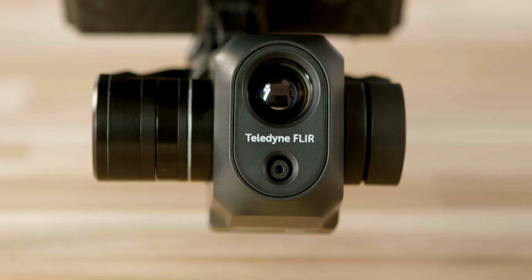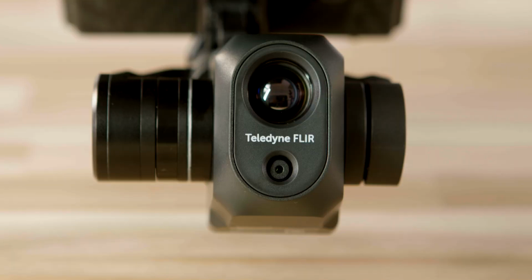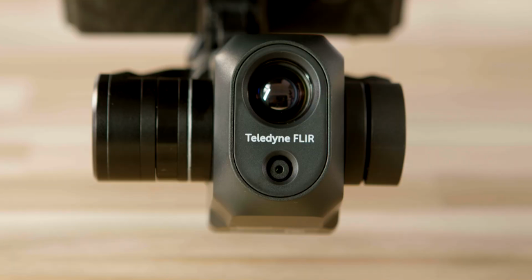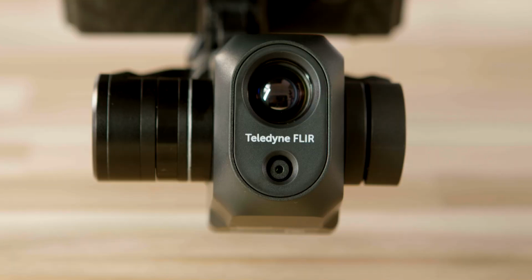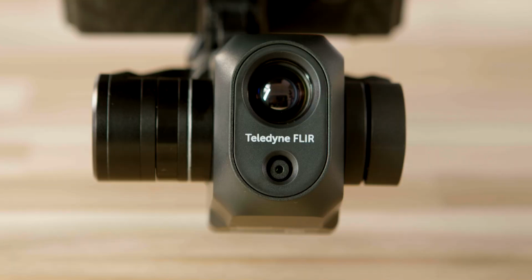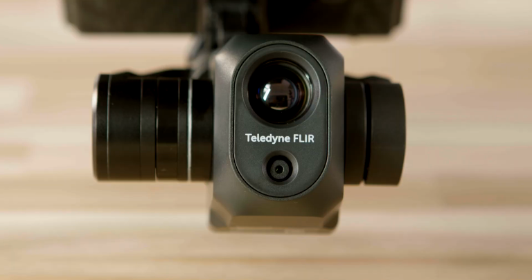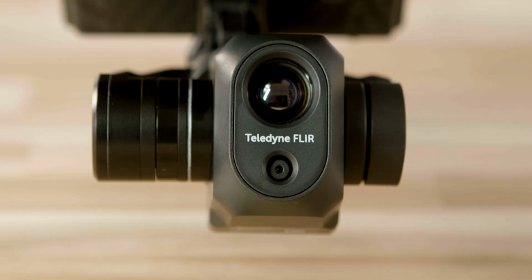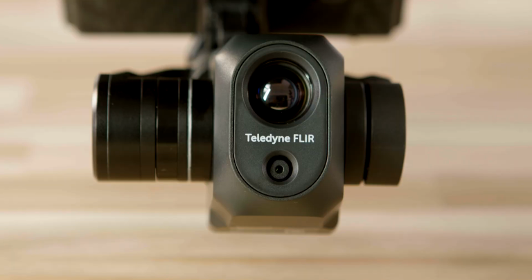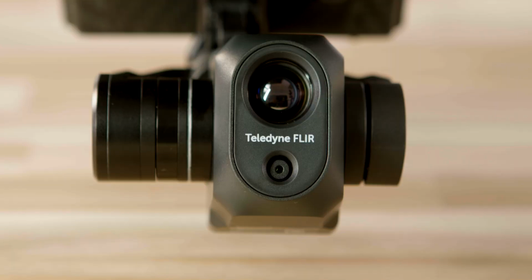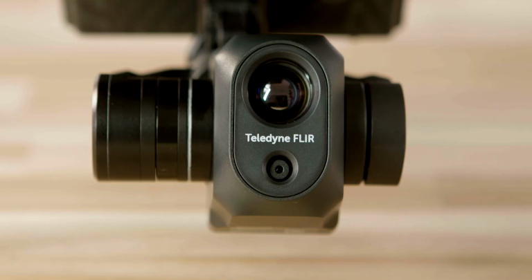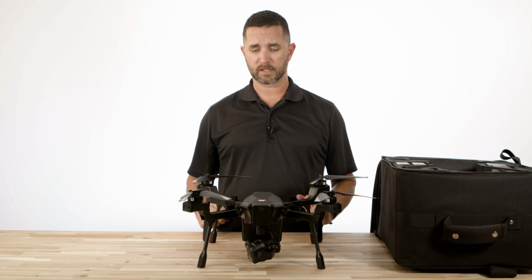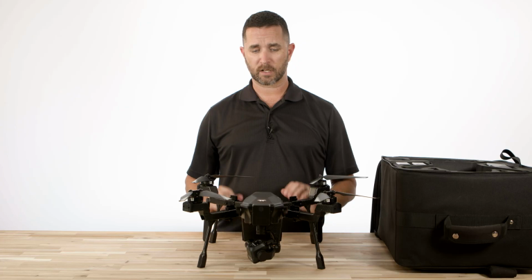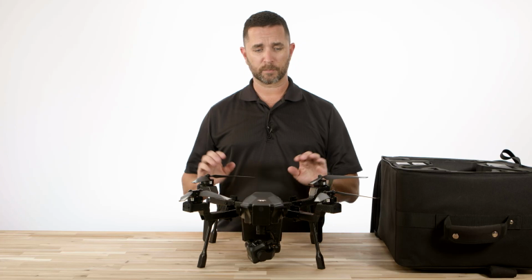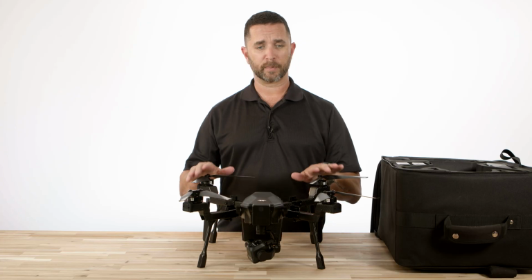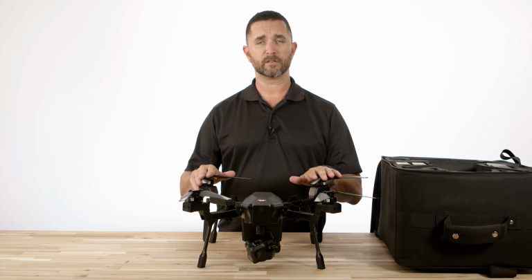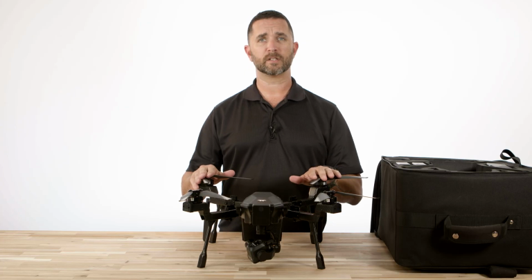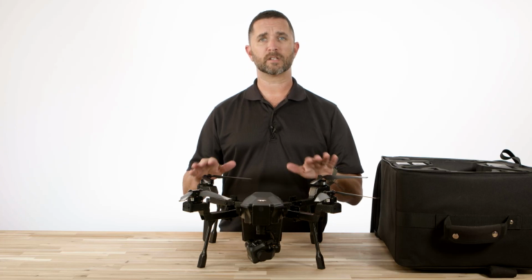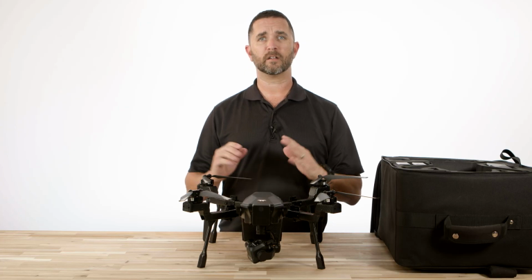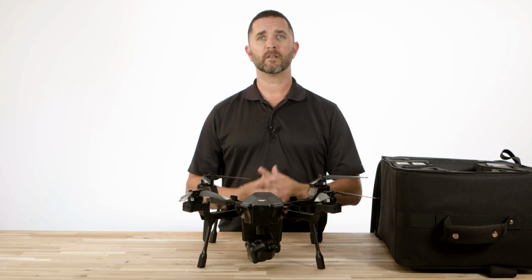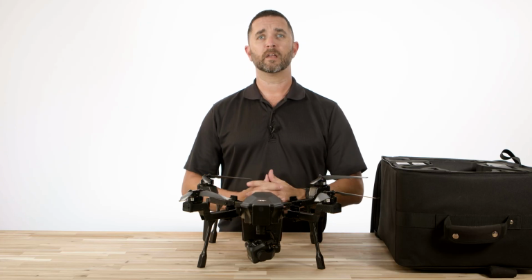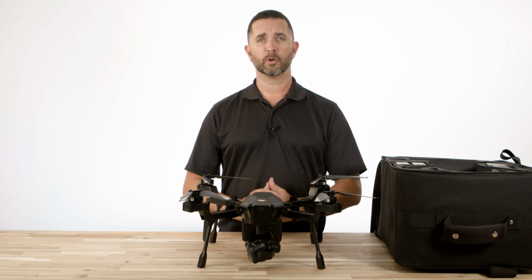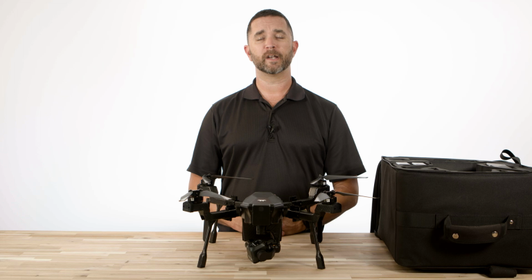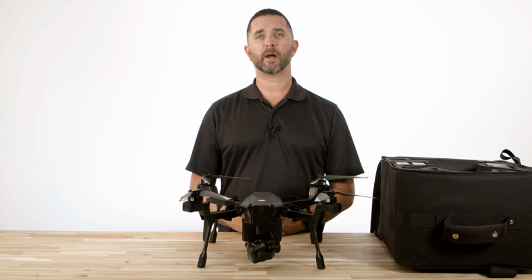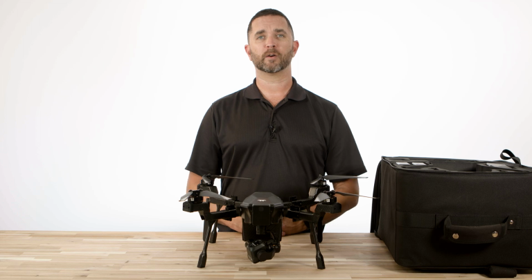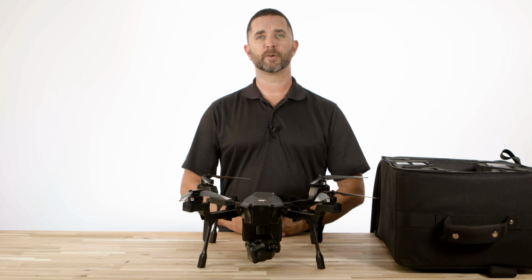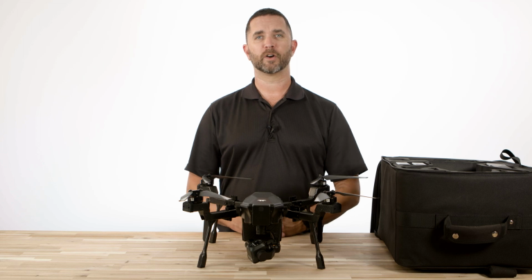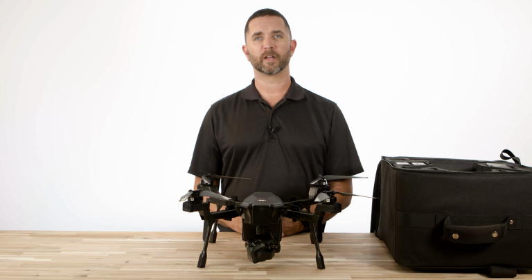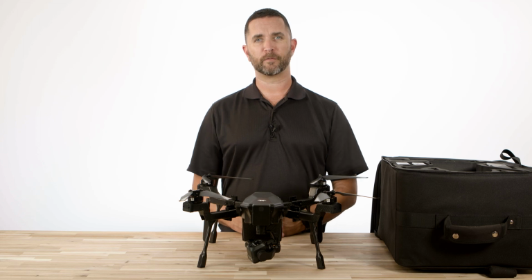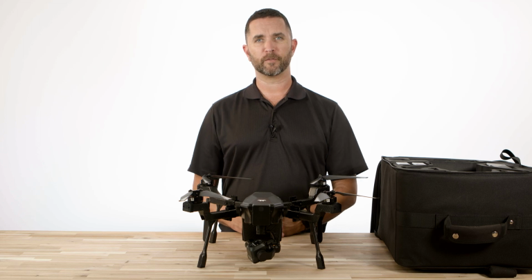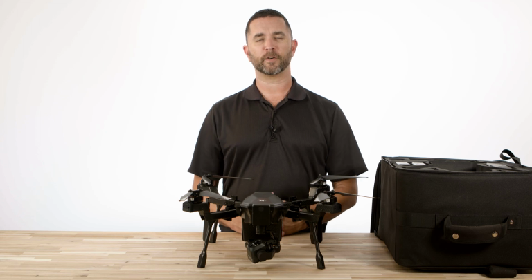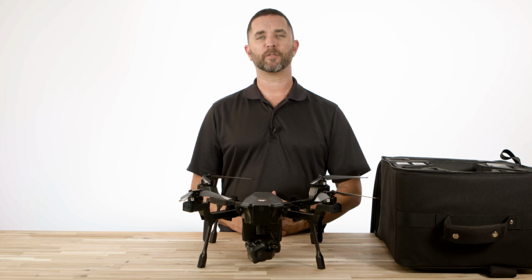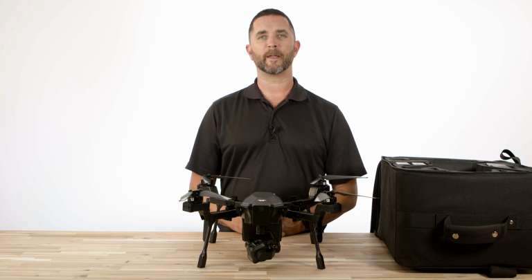Now that your camera's installed, battery's installed, and propellers are installed, you're ready to power up your drone and go for your first flight.